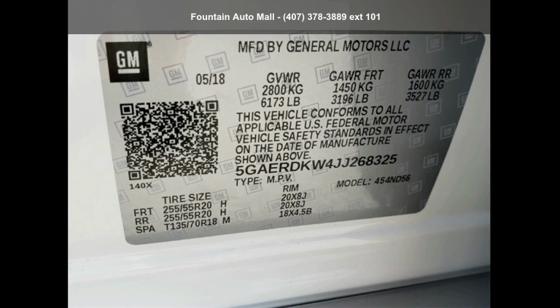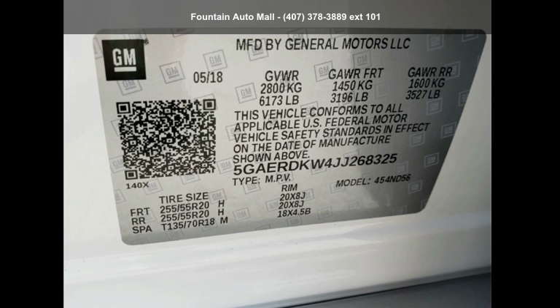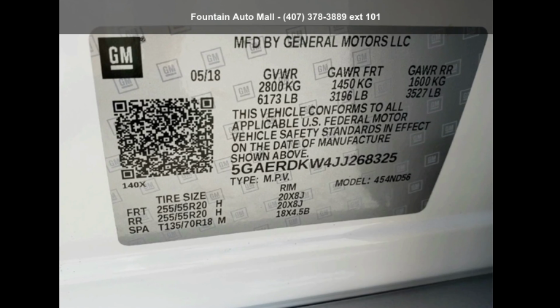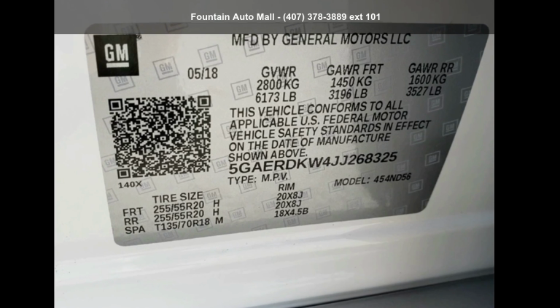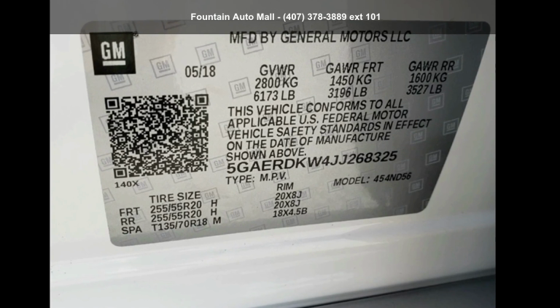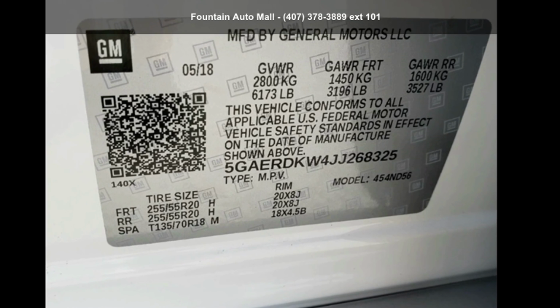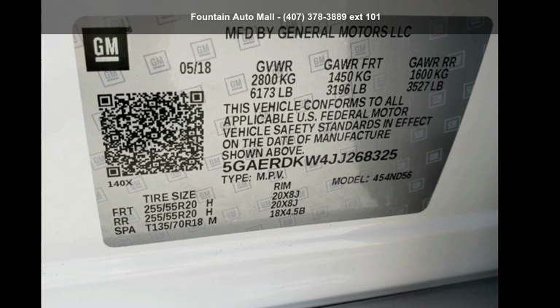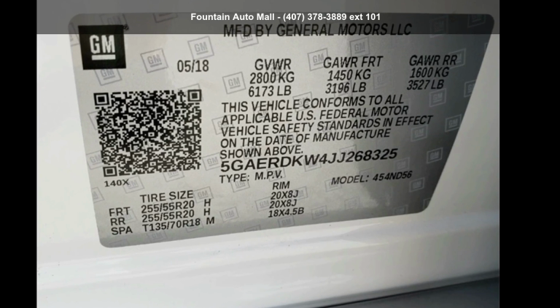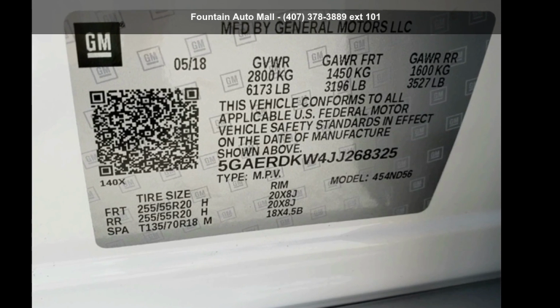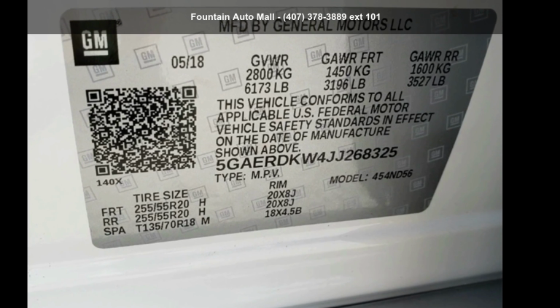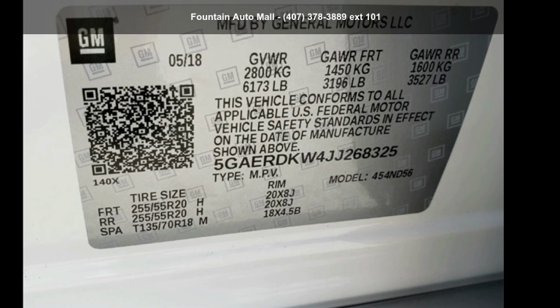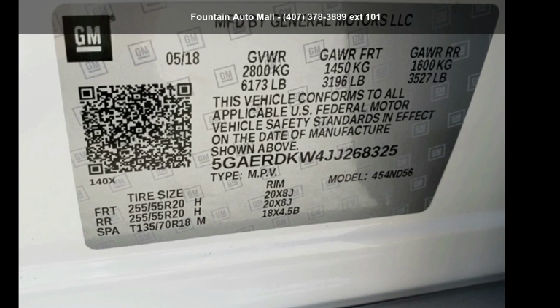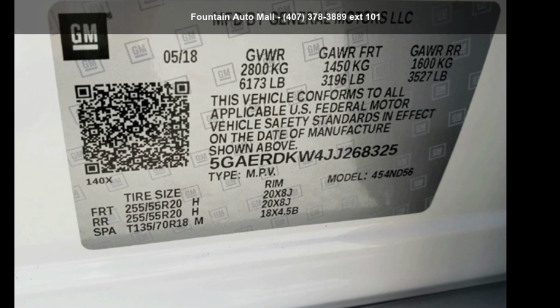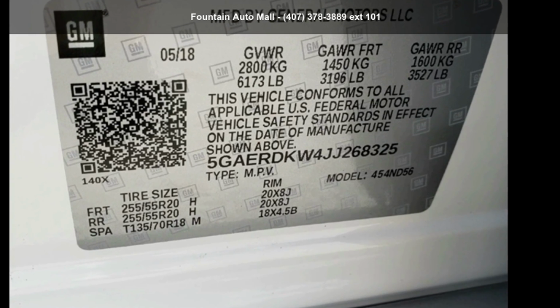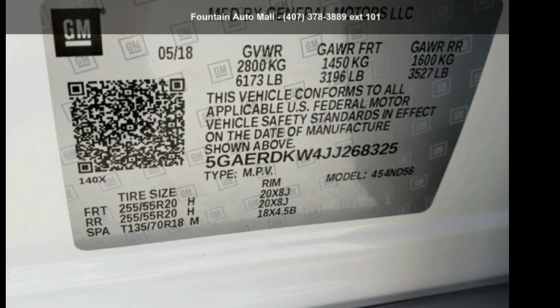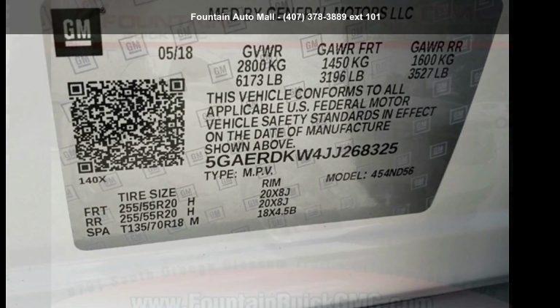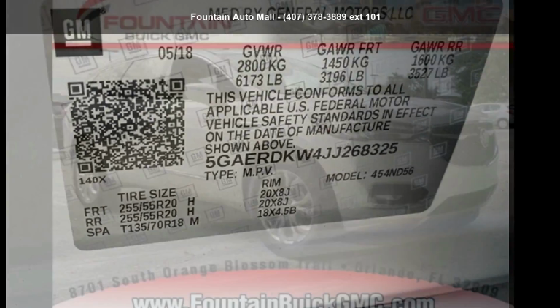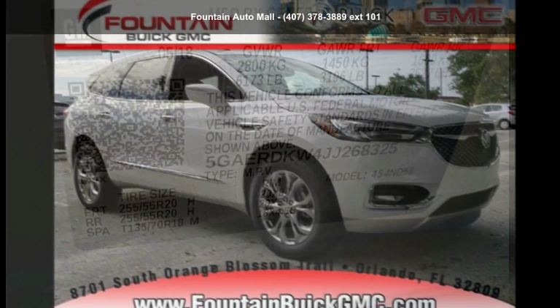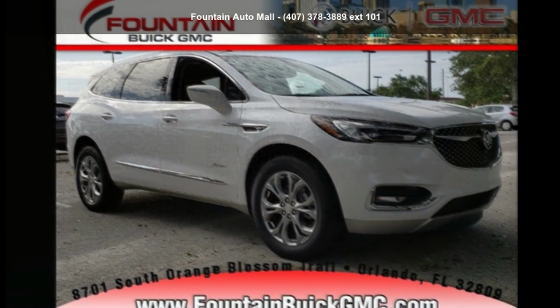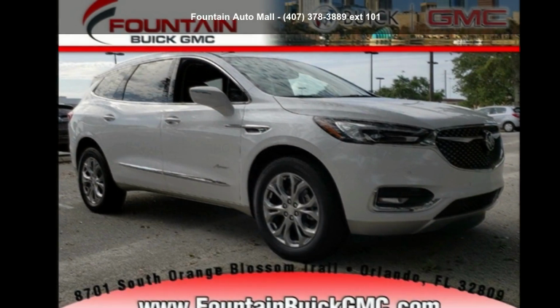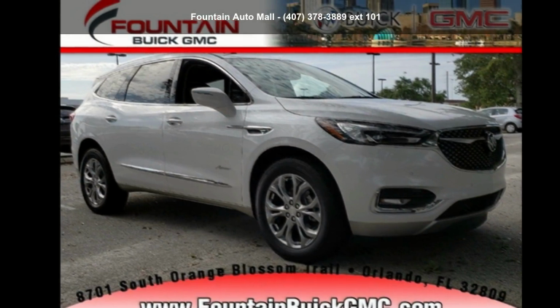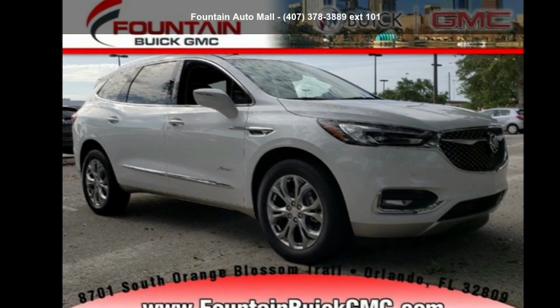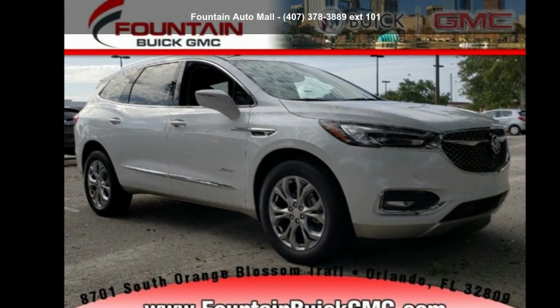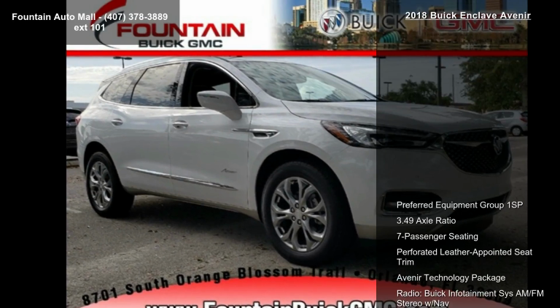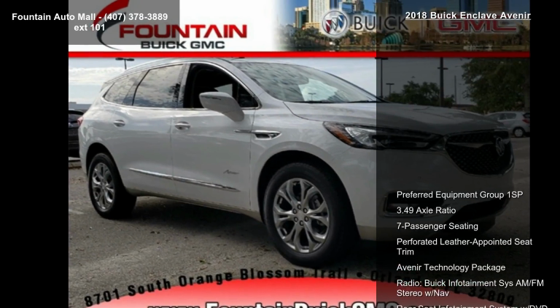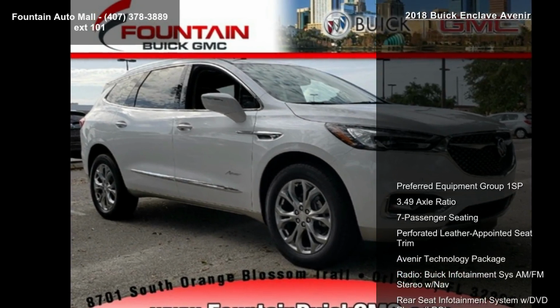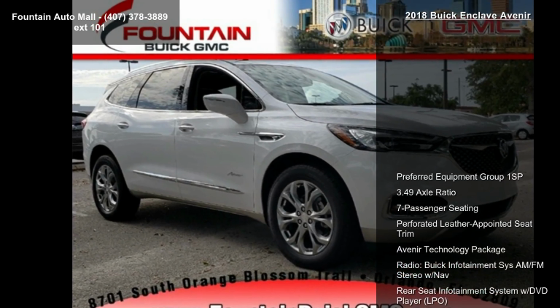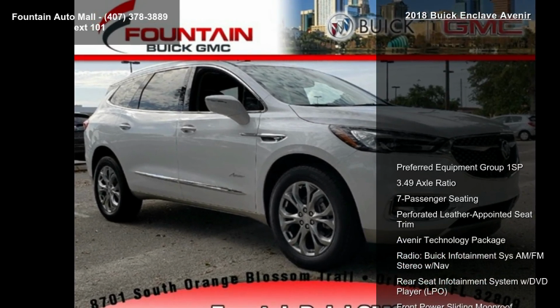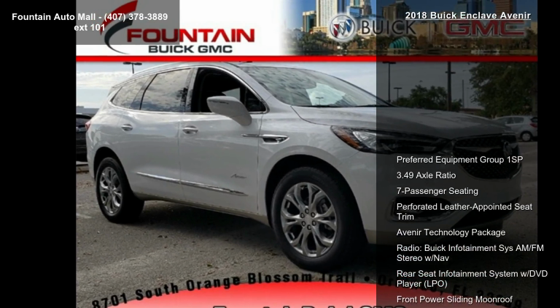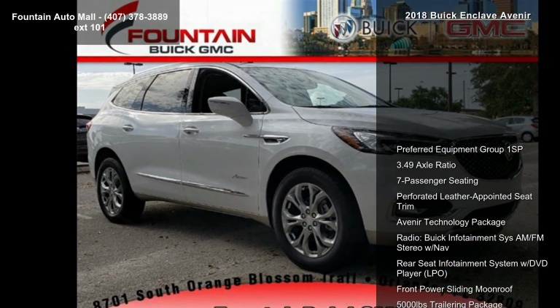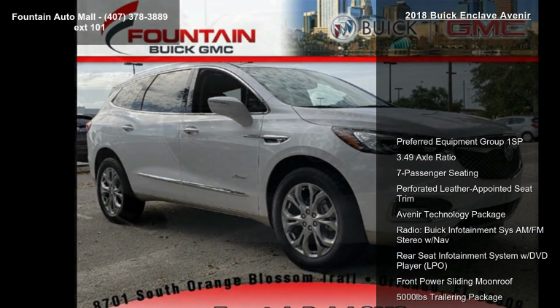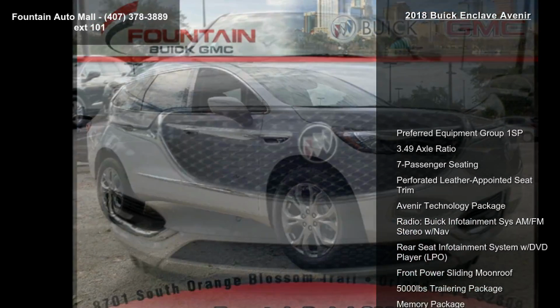Arrive in style with this Buick 2018 Enclave Avenir. If you are looking for an automobile with great features, look no further.